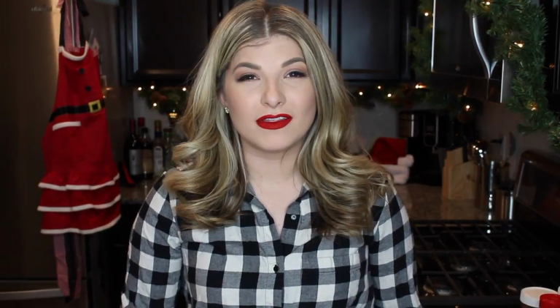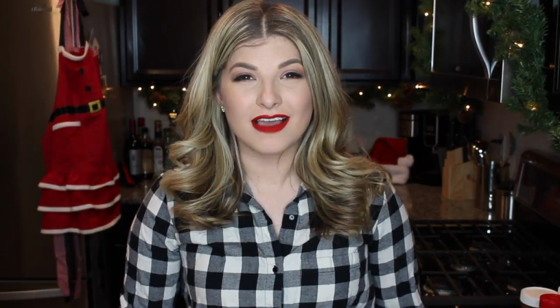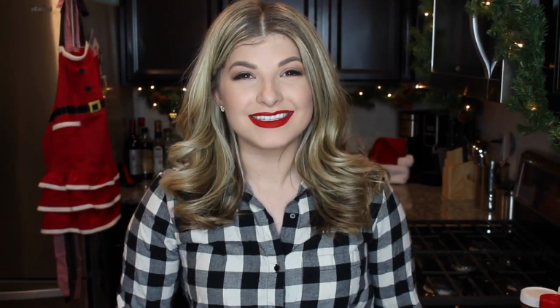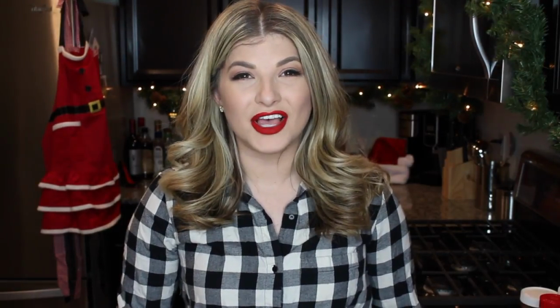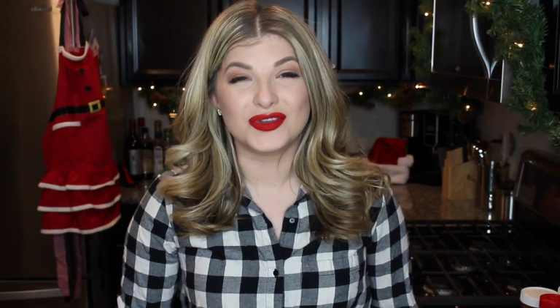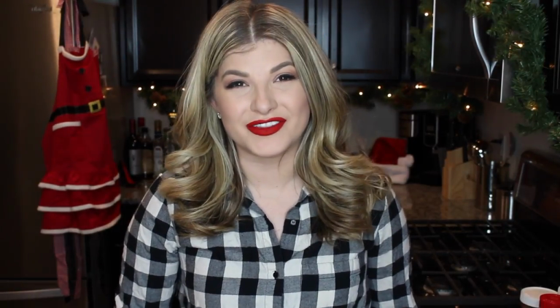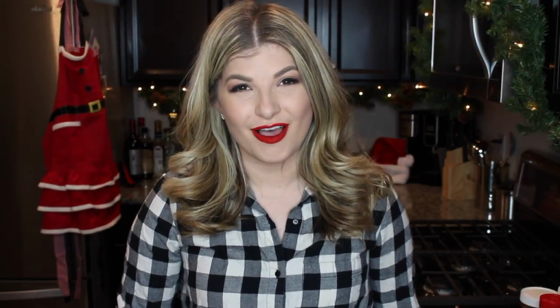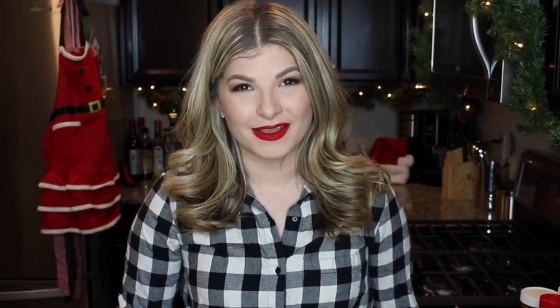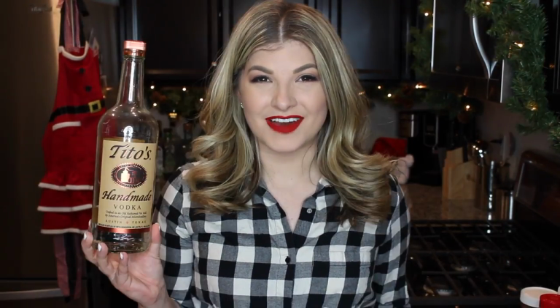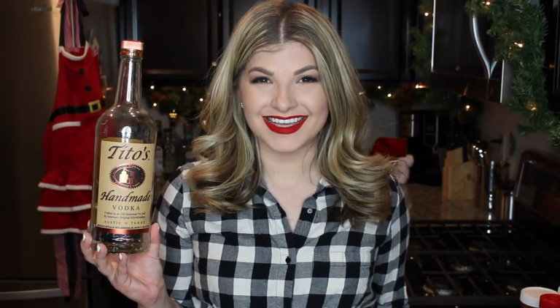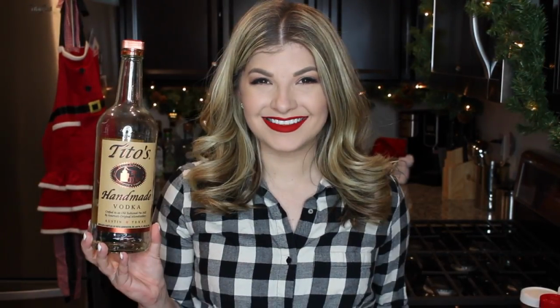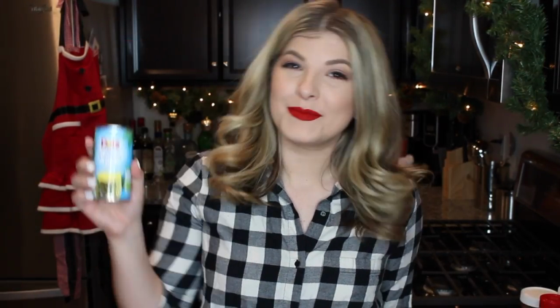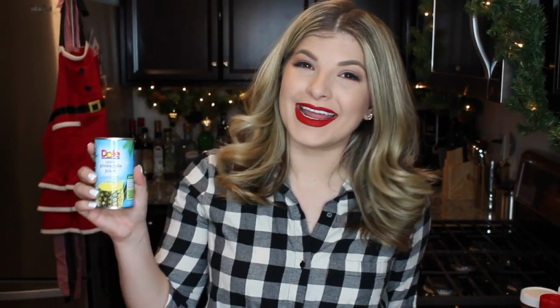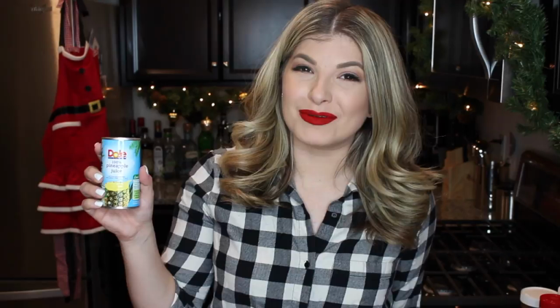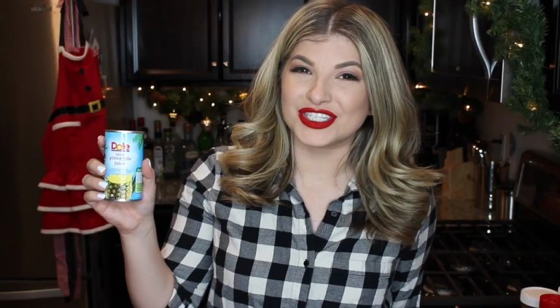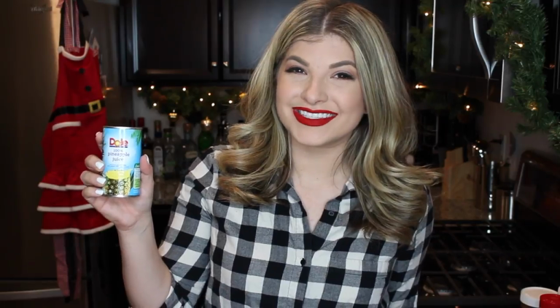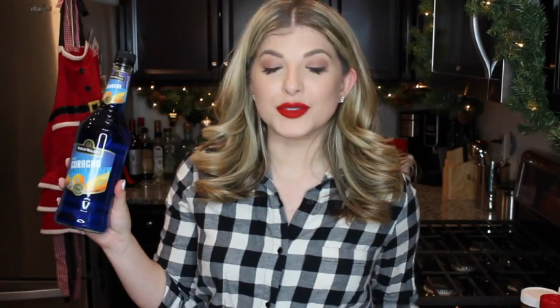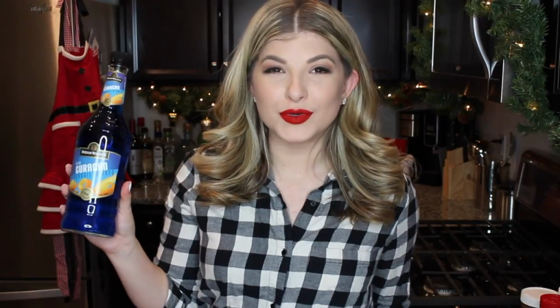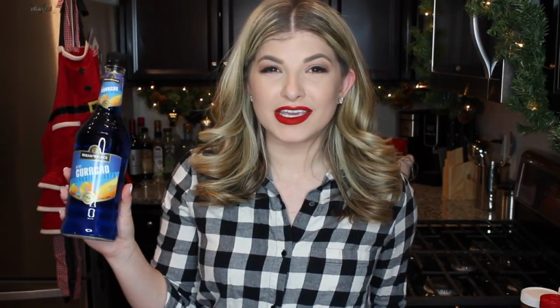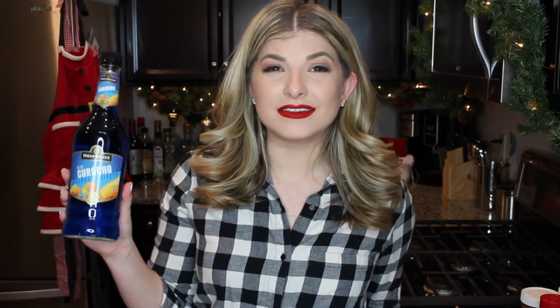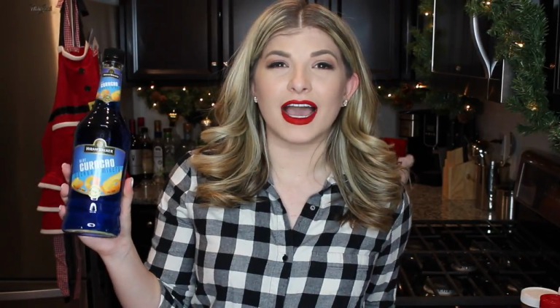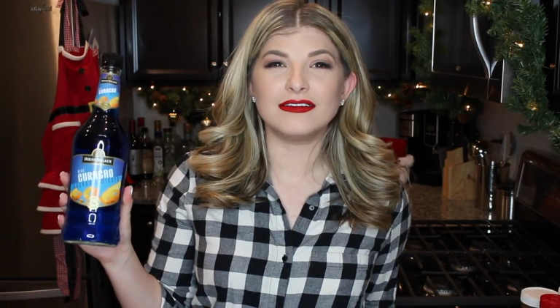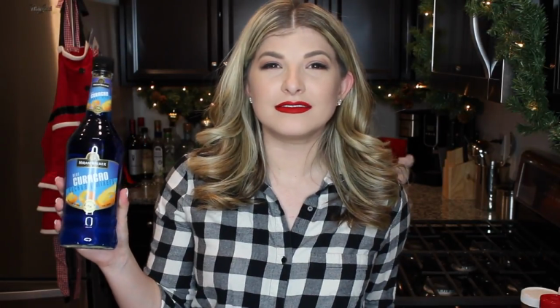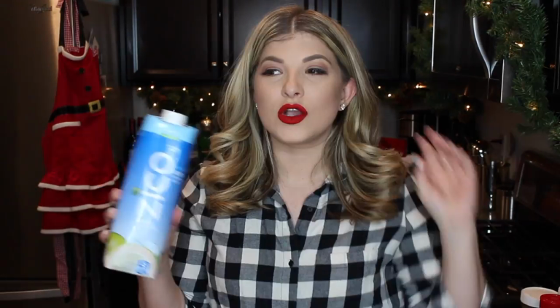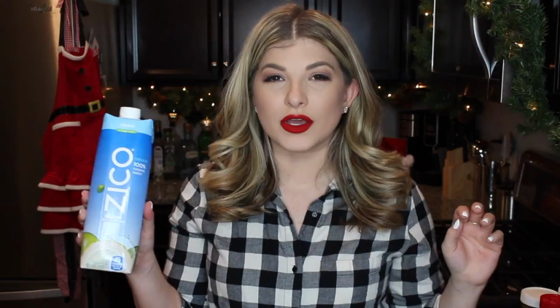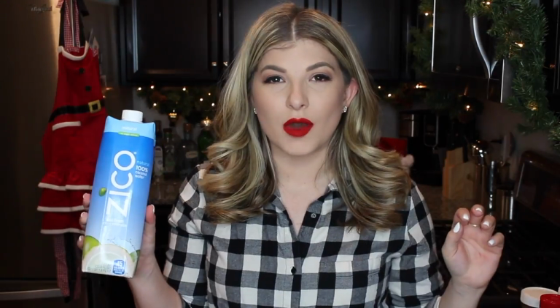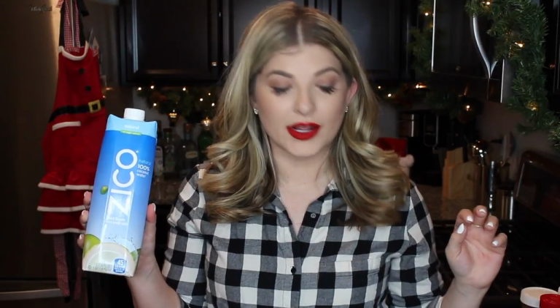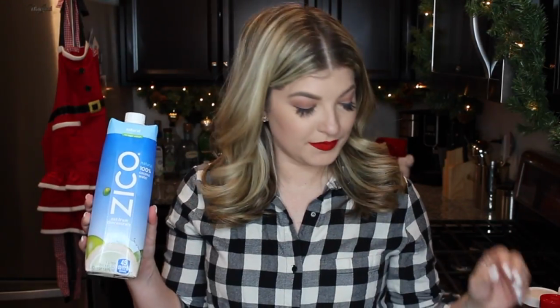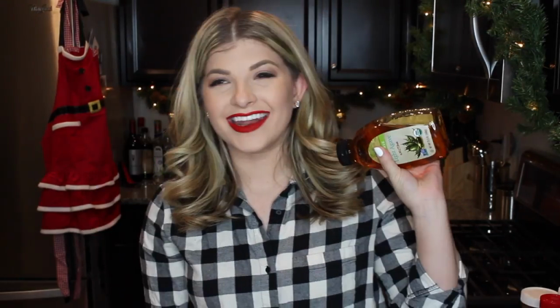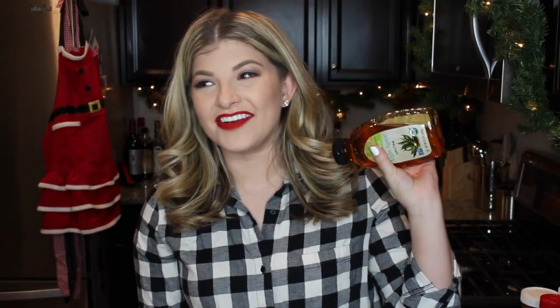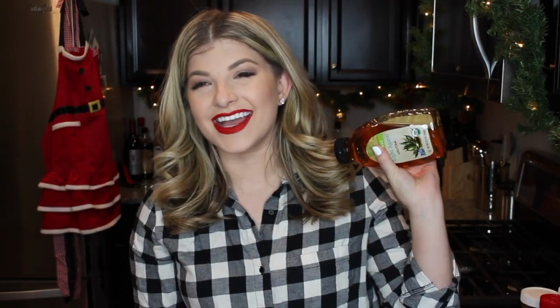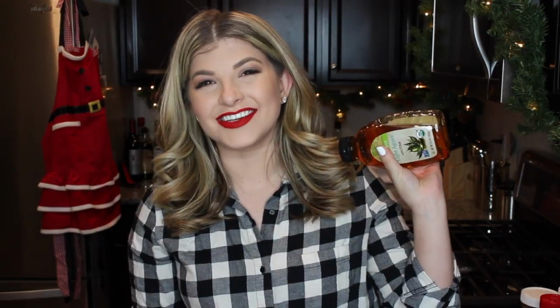For this cocktail, you'll need the following: vodka, pineapple juice, blue curacao, coconut water, and agave nectar.